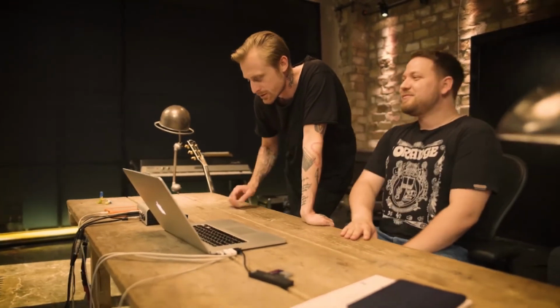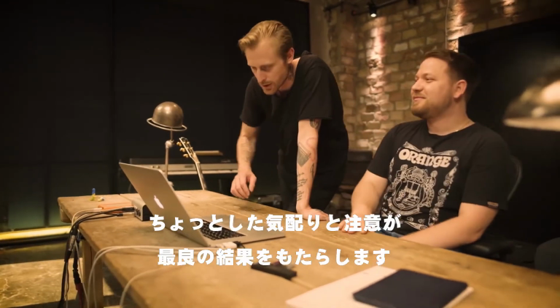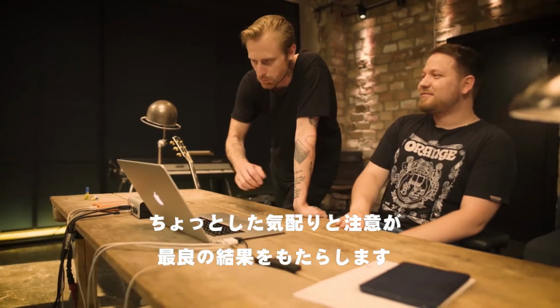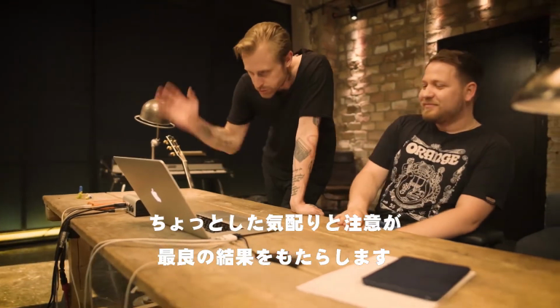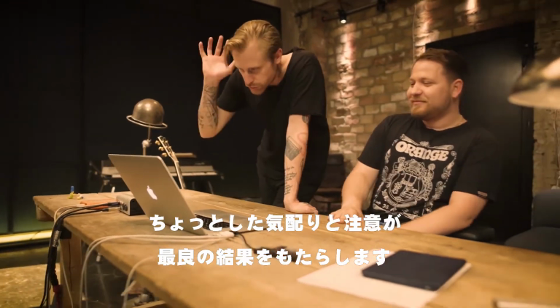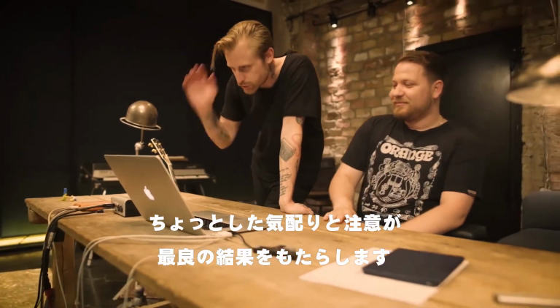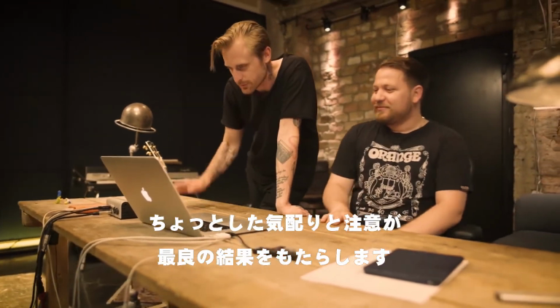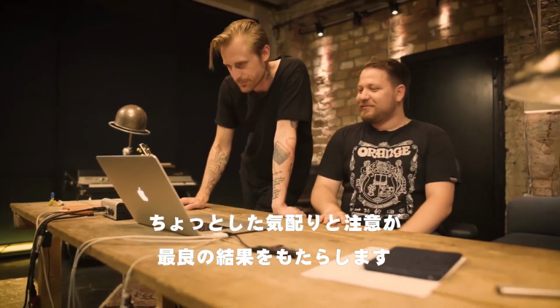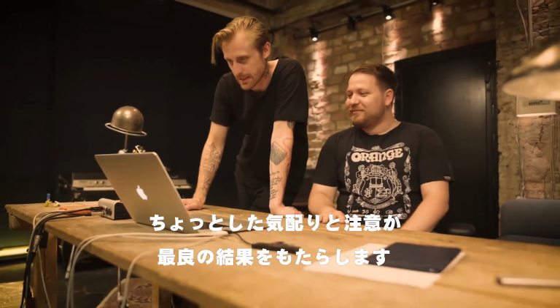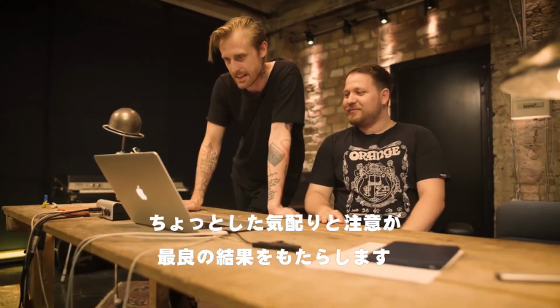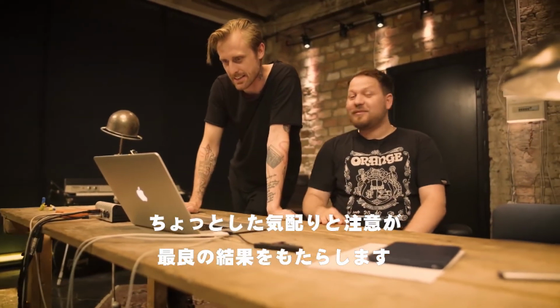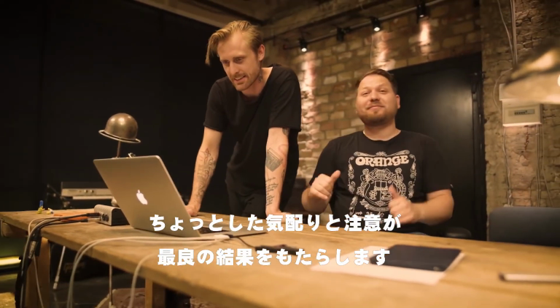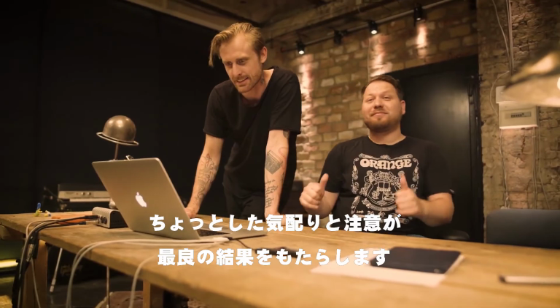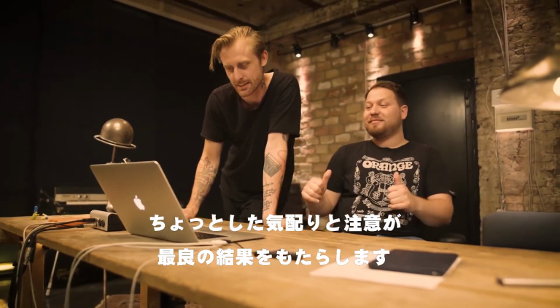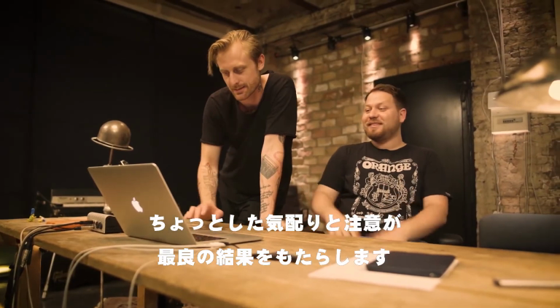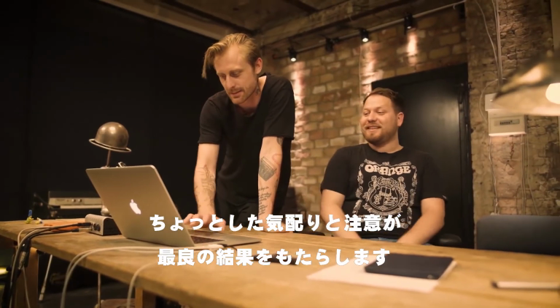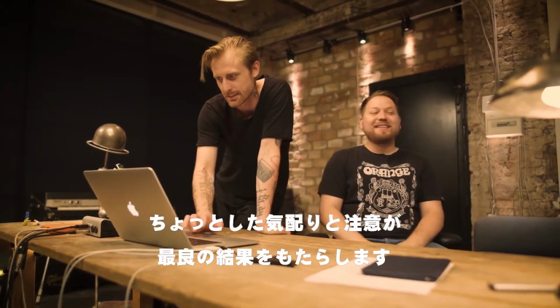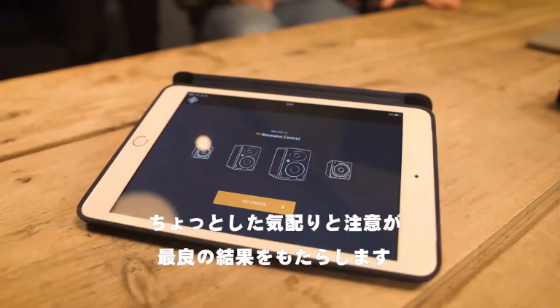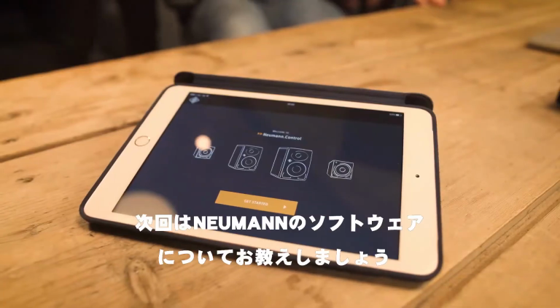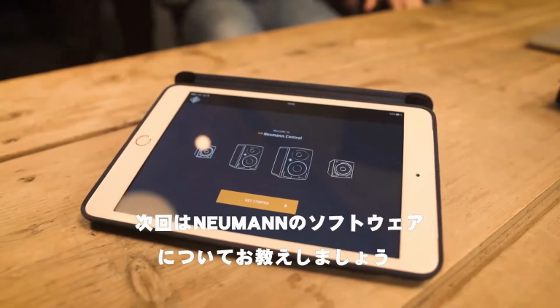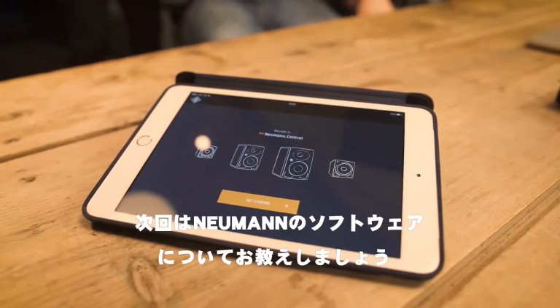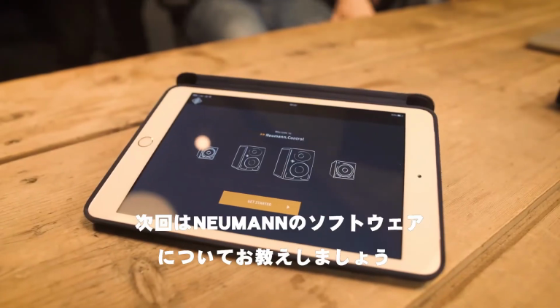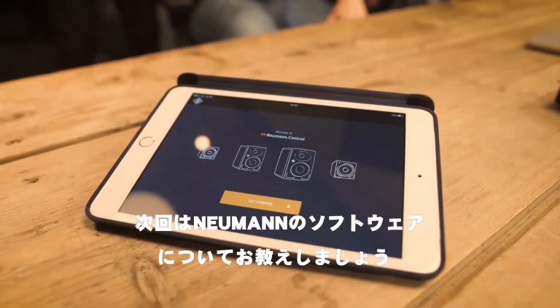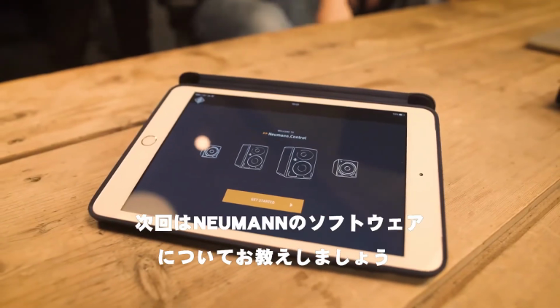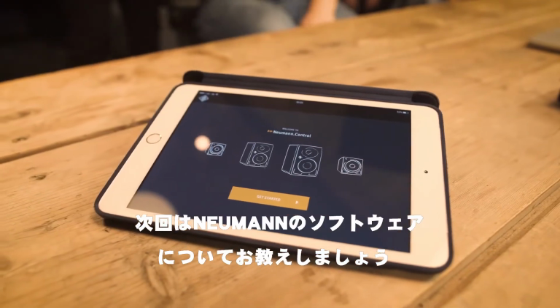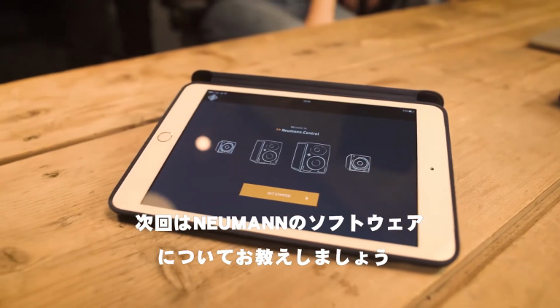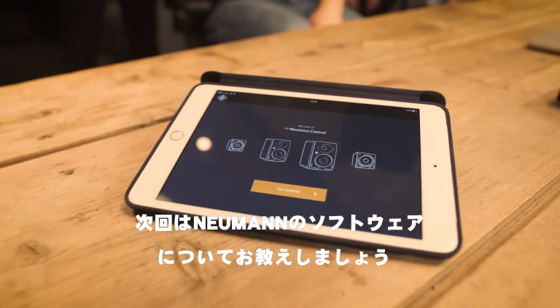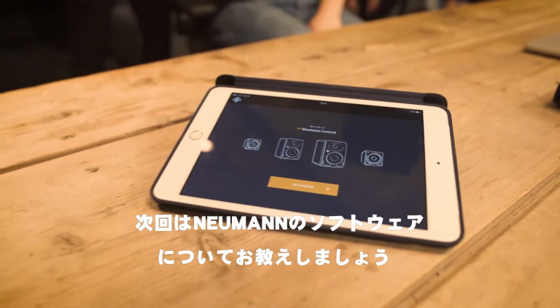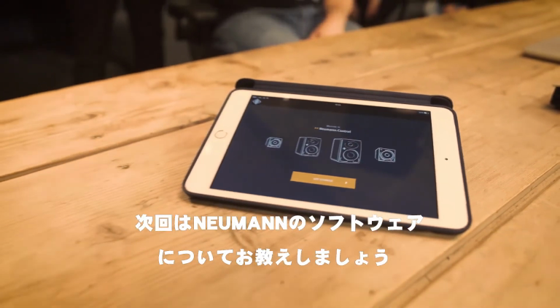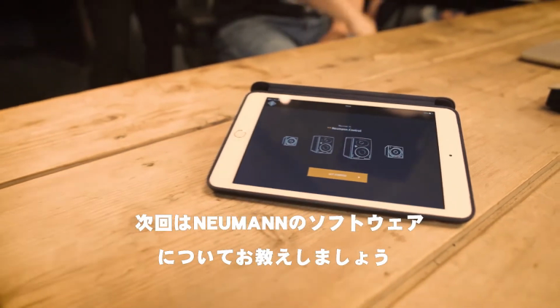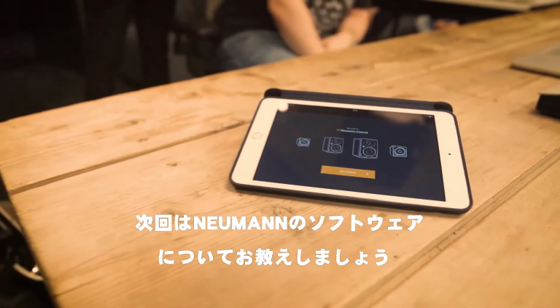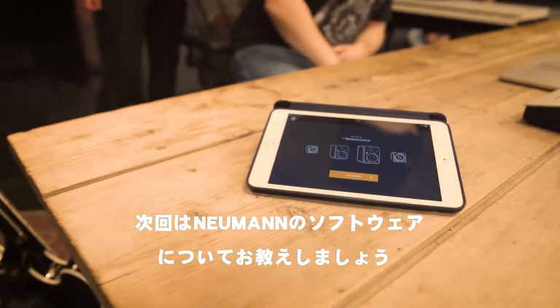Already, with some care and attention, we see a great result. In the next video, we will show you the Neumann Control software. See you soon.